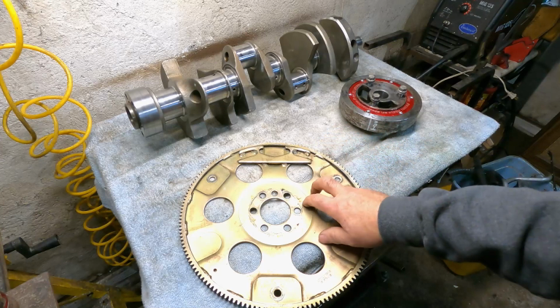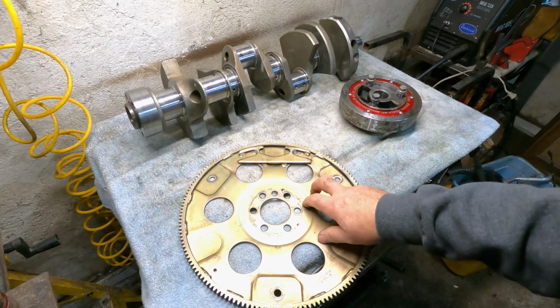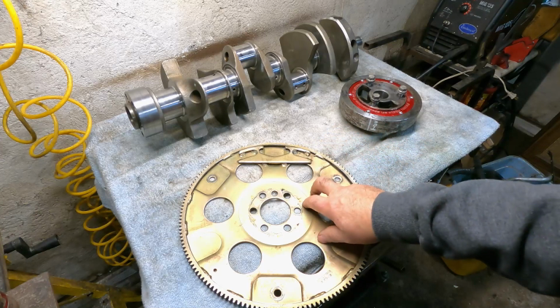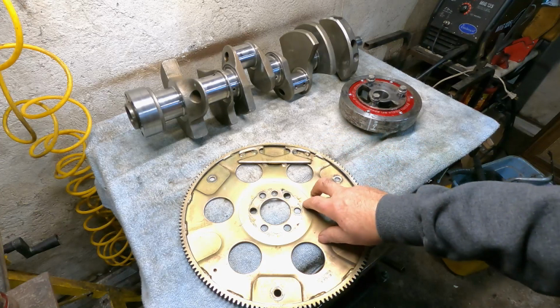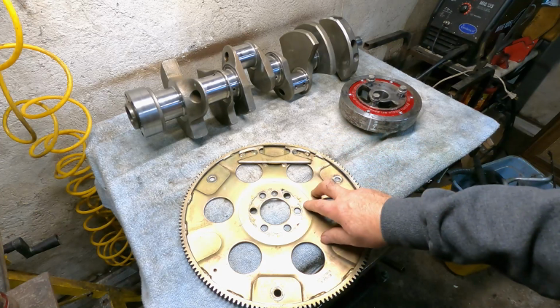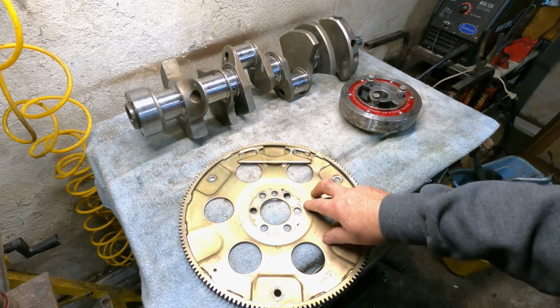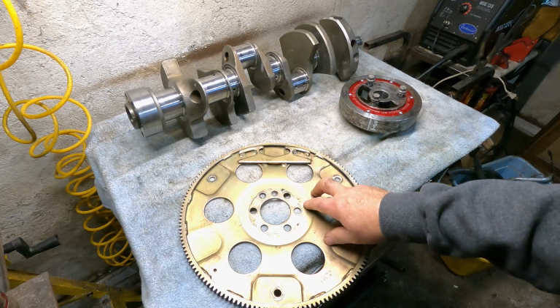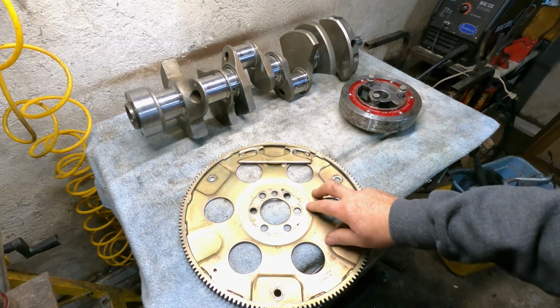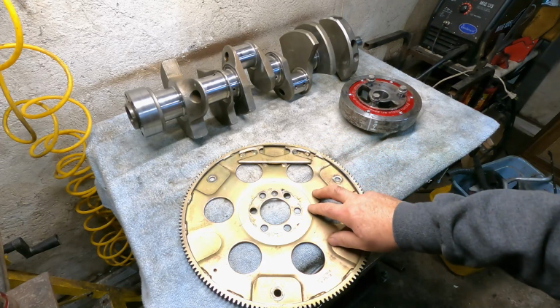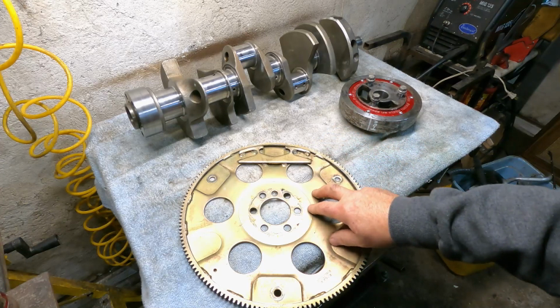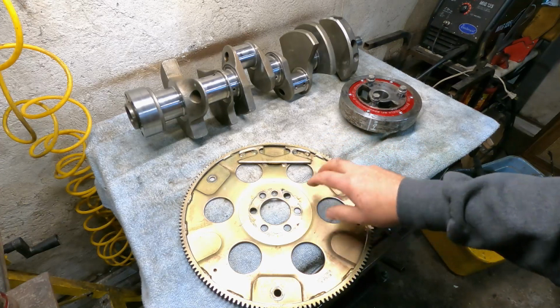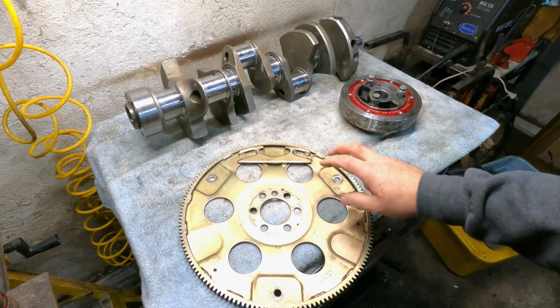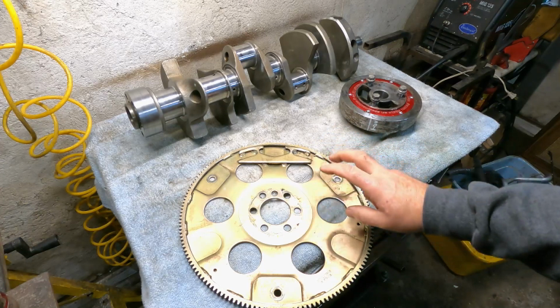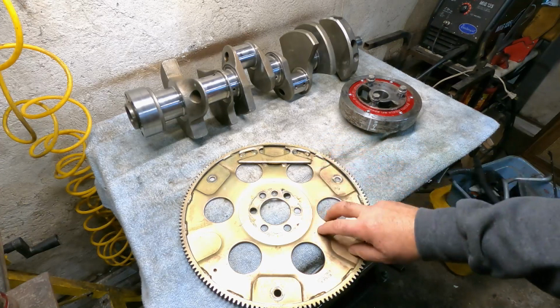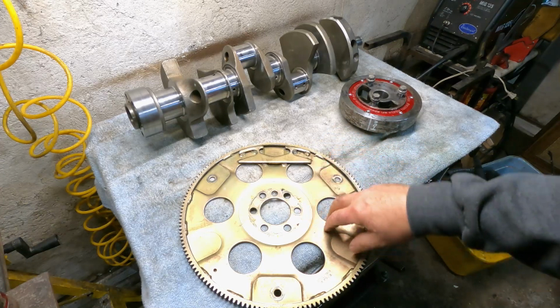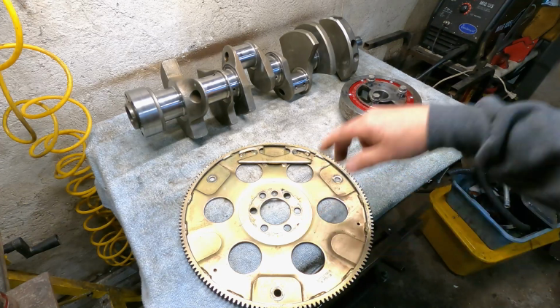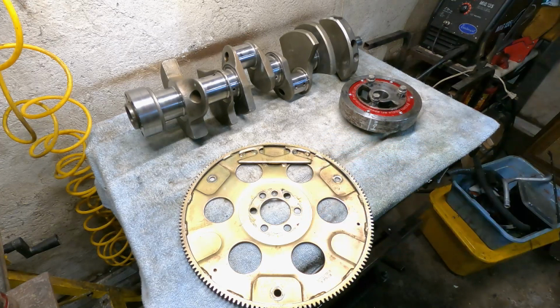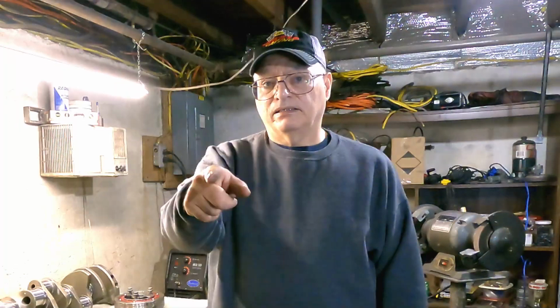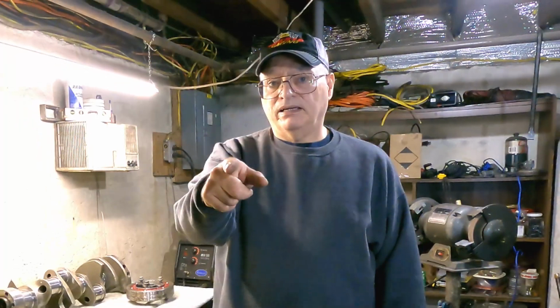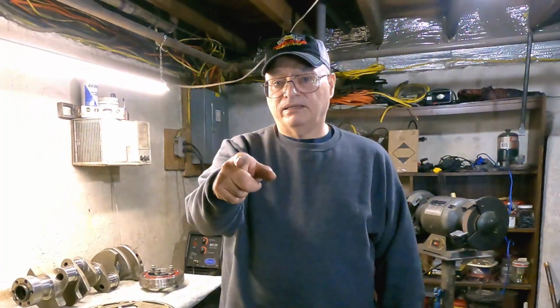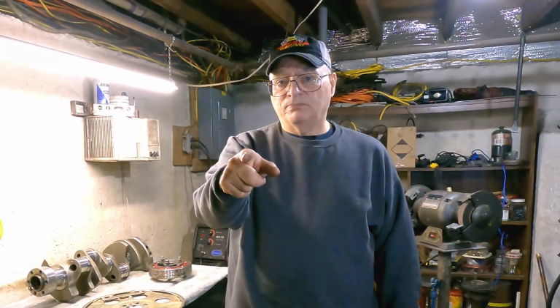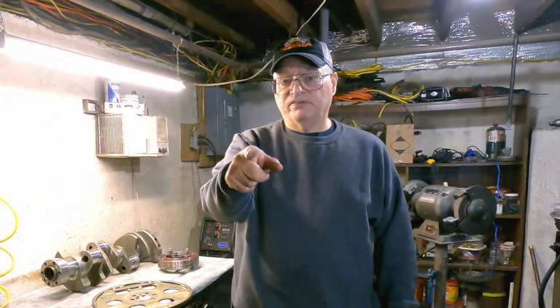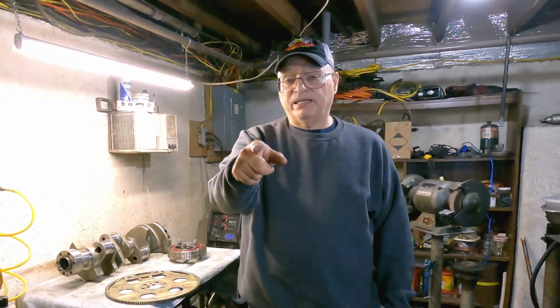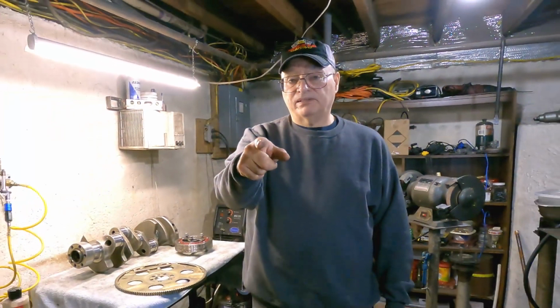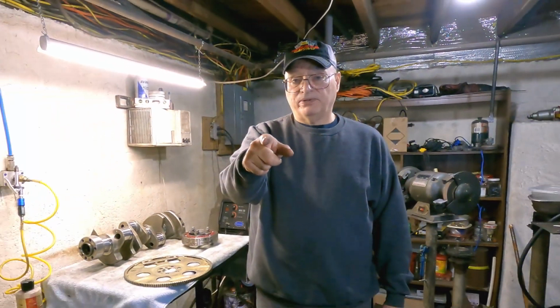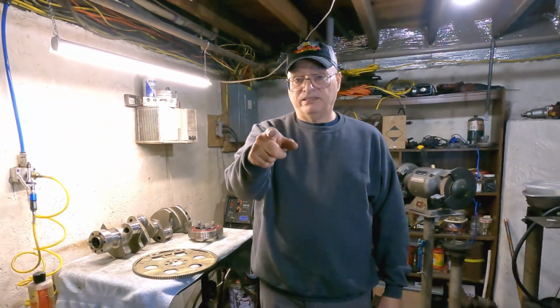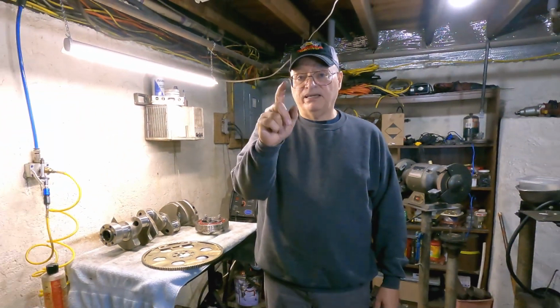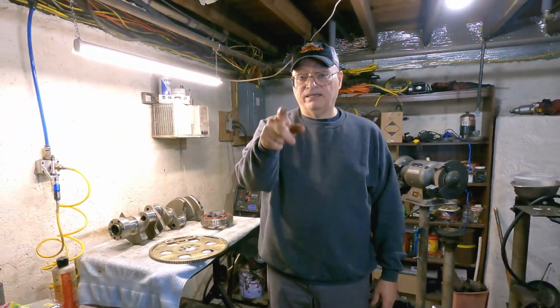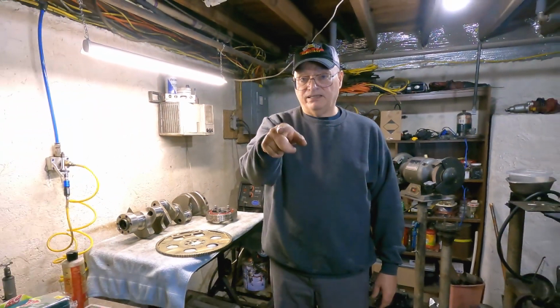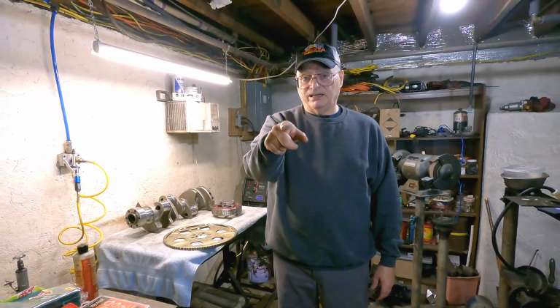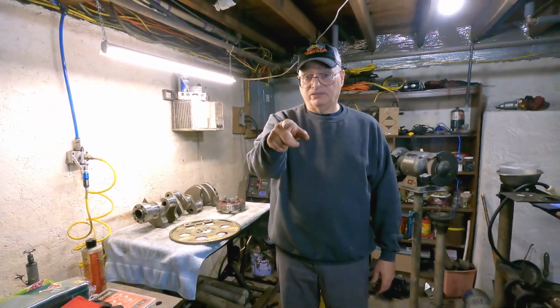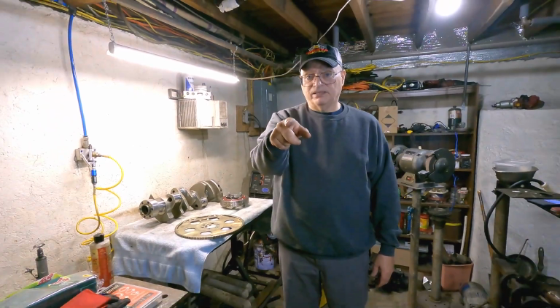Something to keep in mind: if you have an externally balanced crankshaft, make sure you have the correct external flex plate and harmonic balancer. I guess I'll end the video here — I hope everybody has a great day, and God bless.